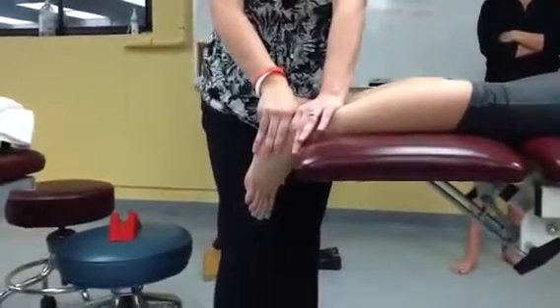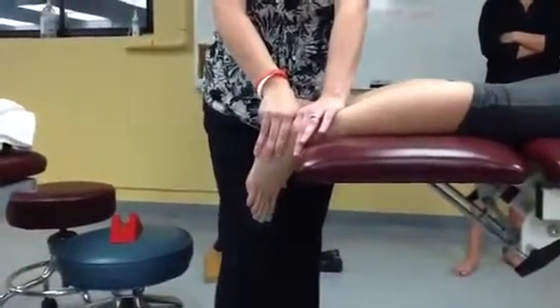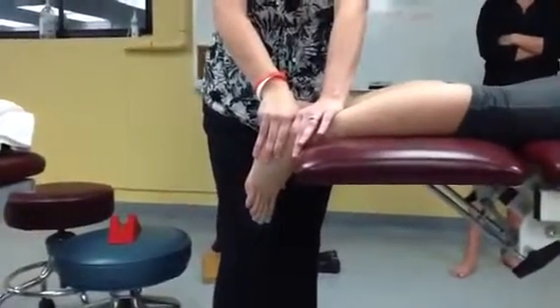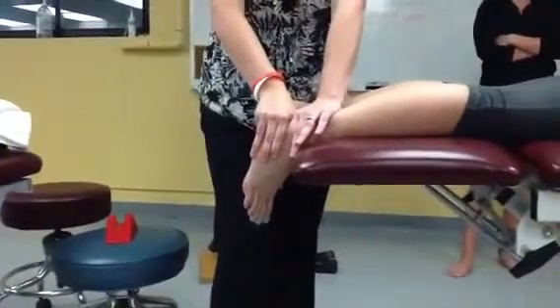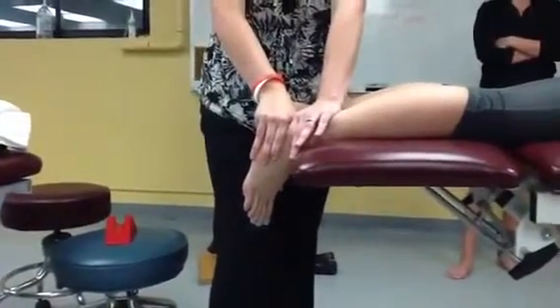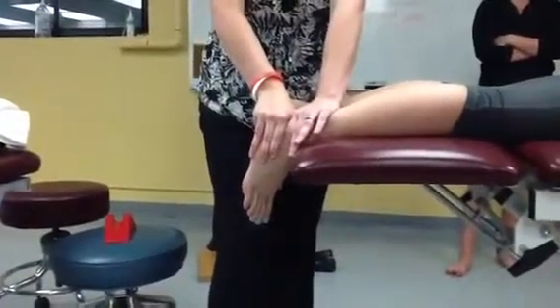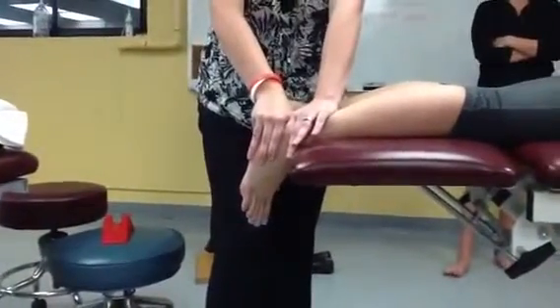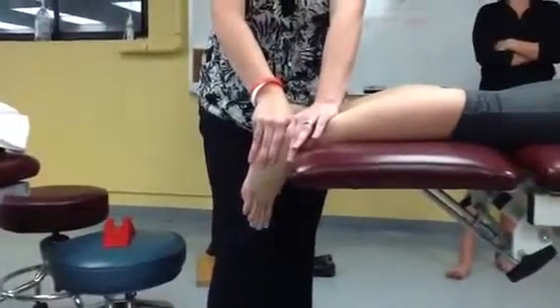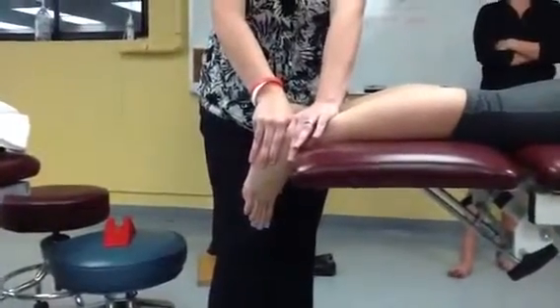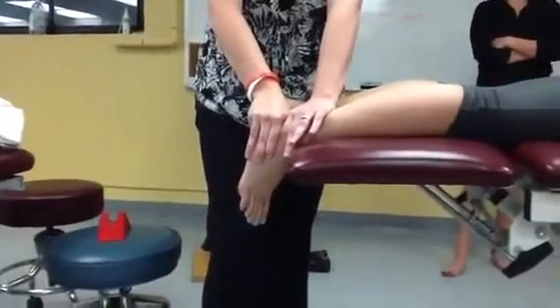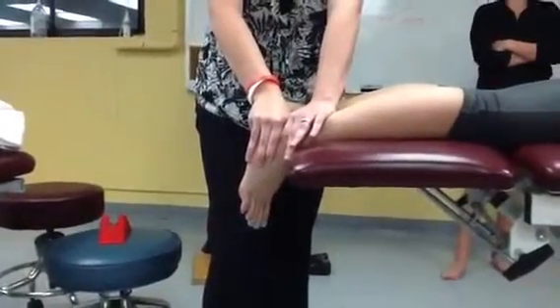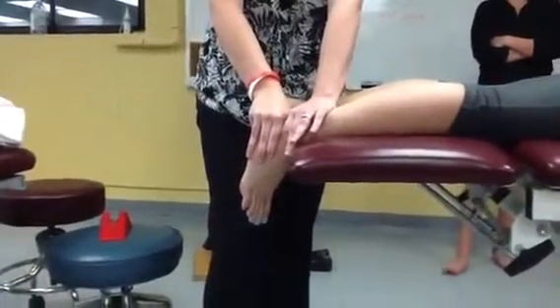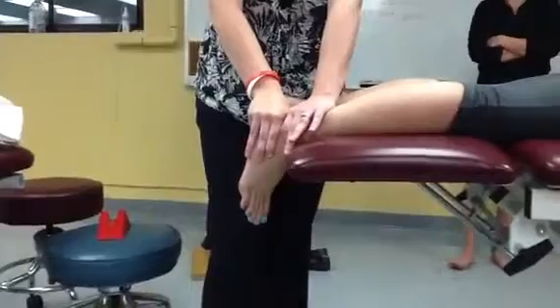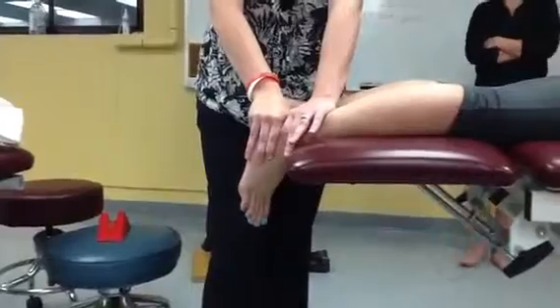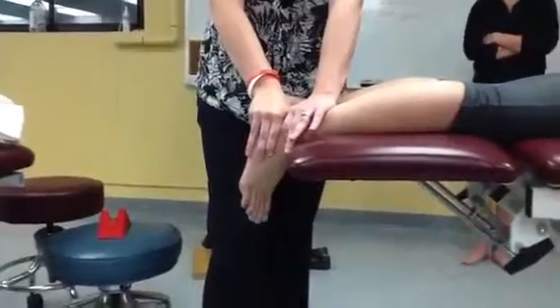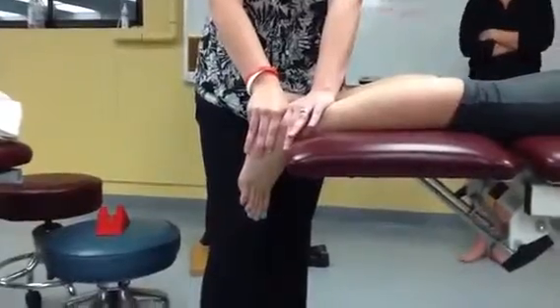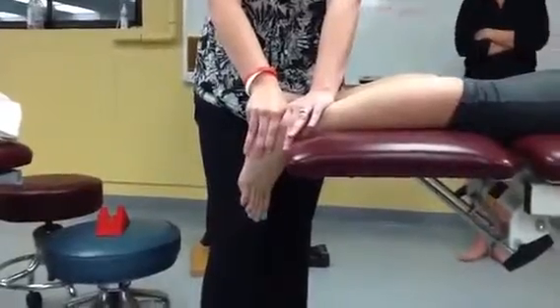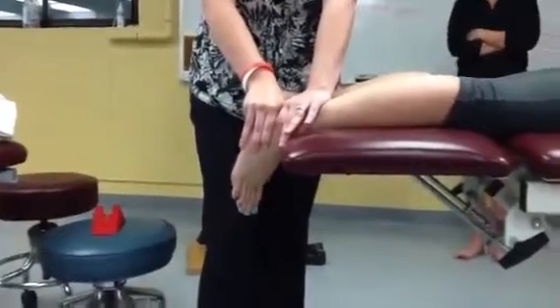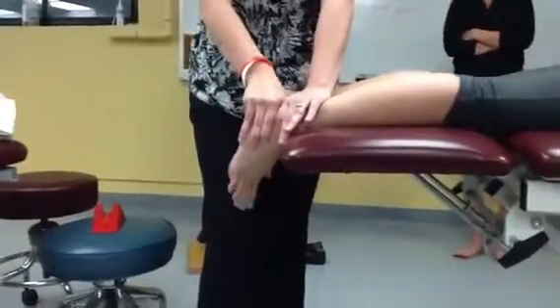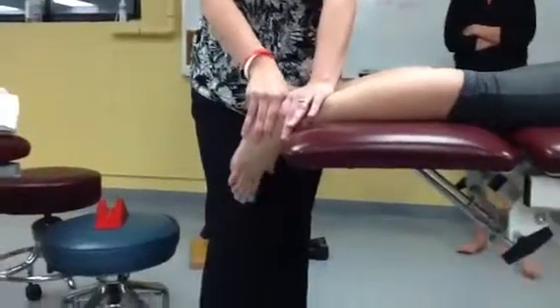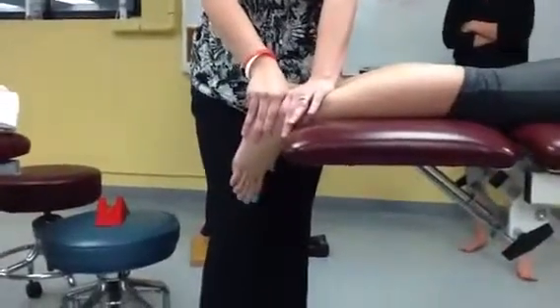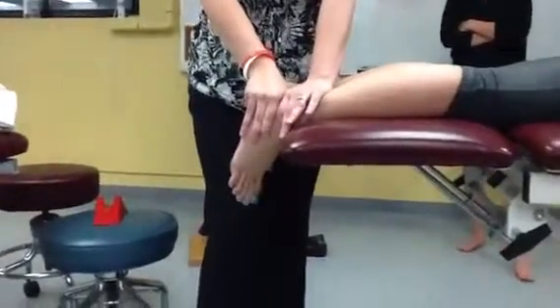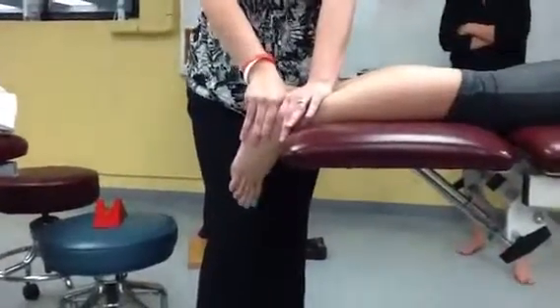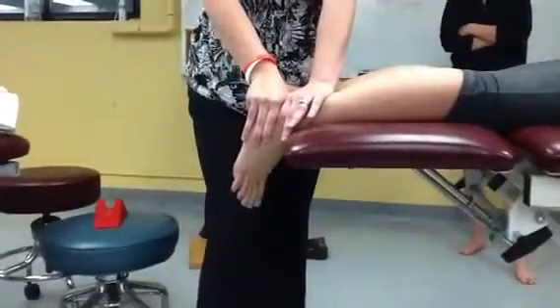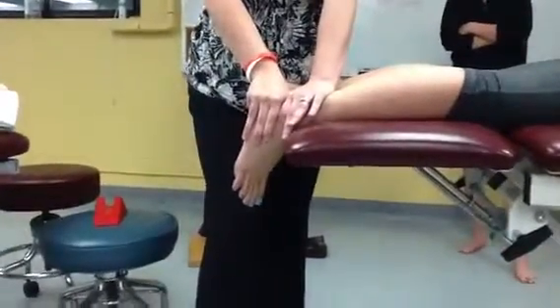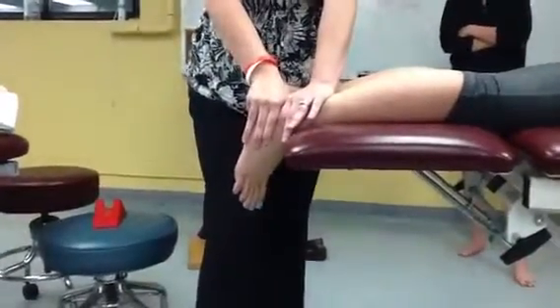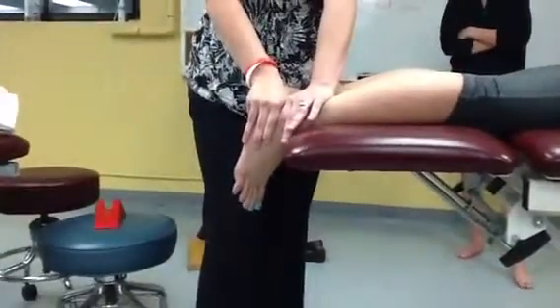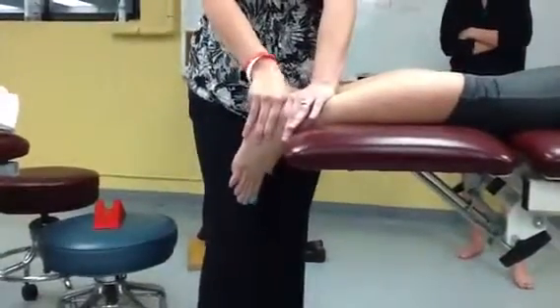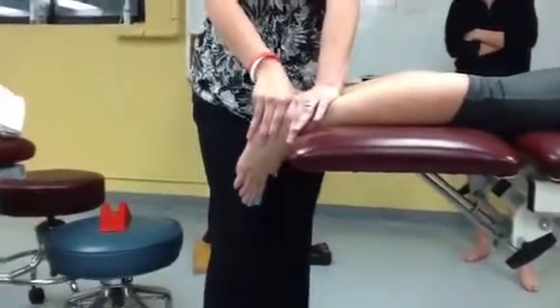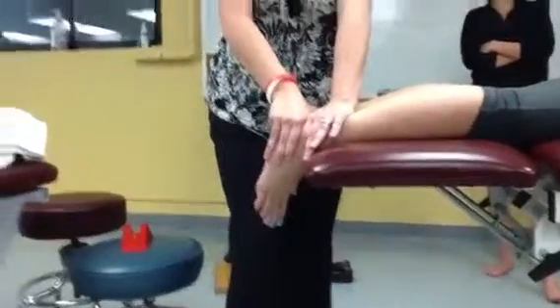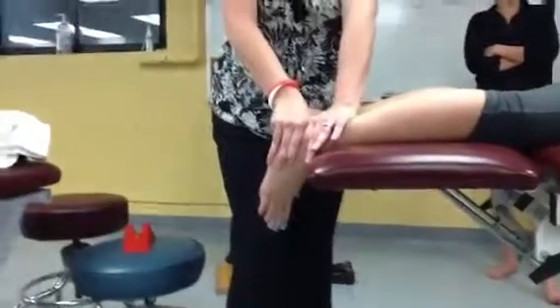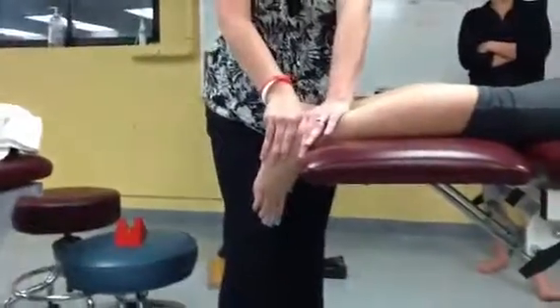You see a lot of movement there? Whoa! Very good at demonstrating.